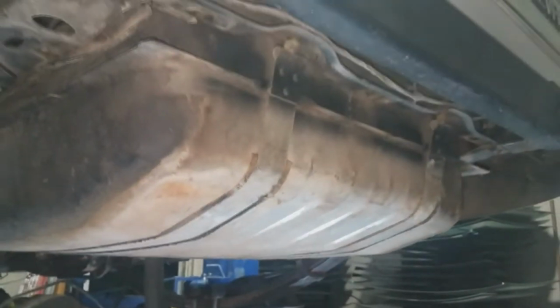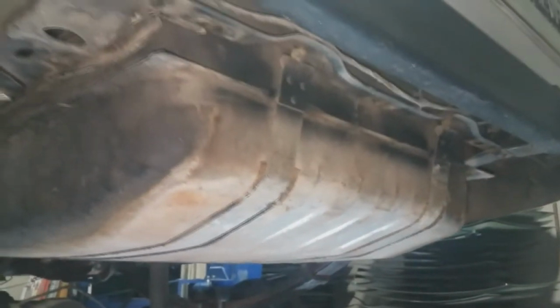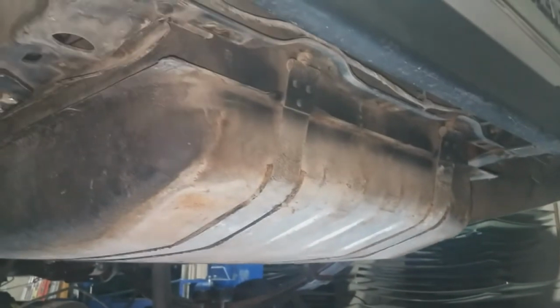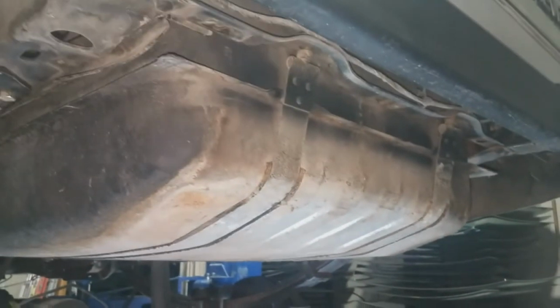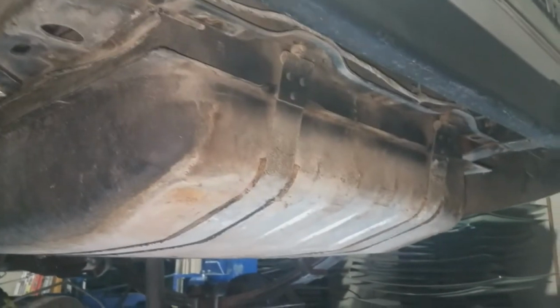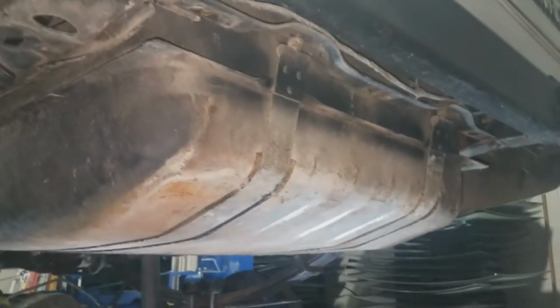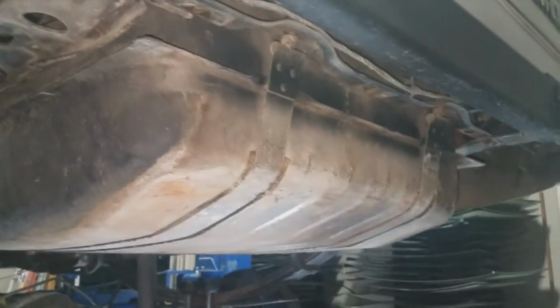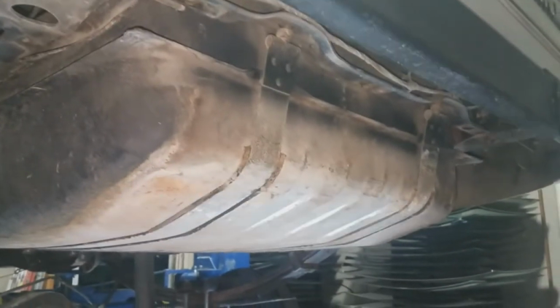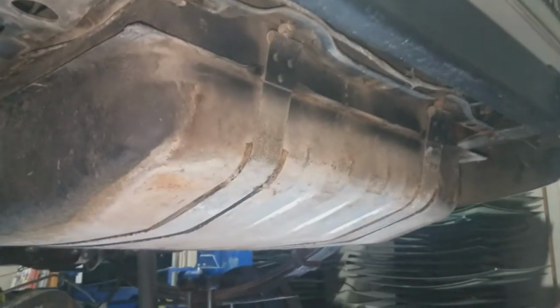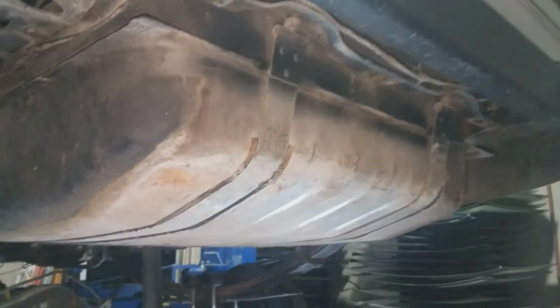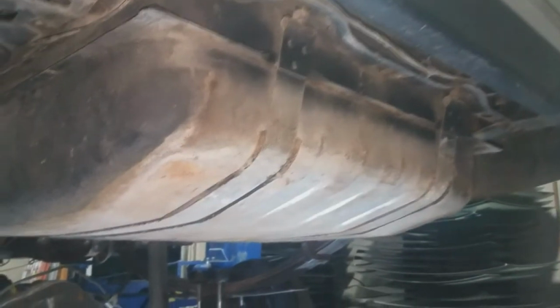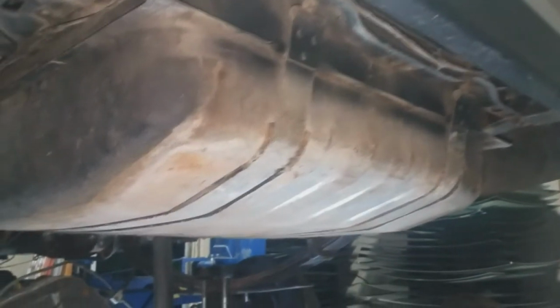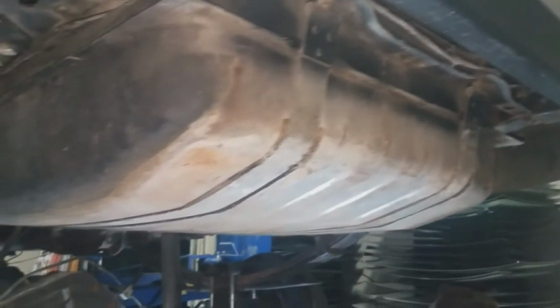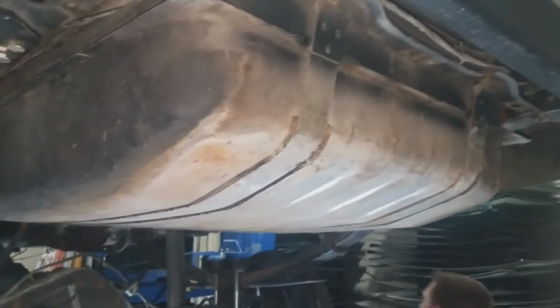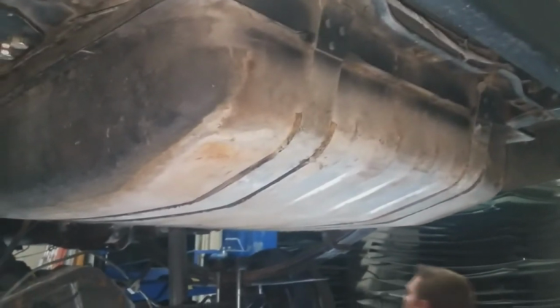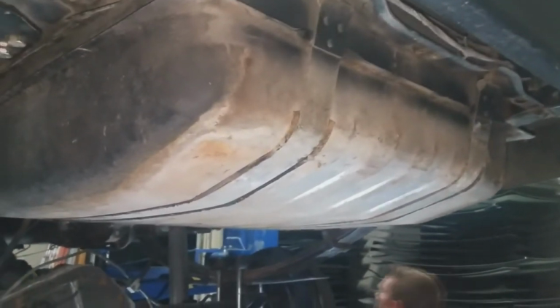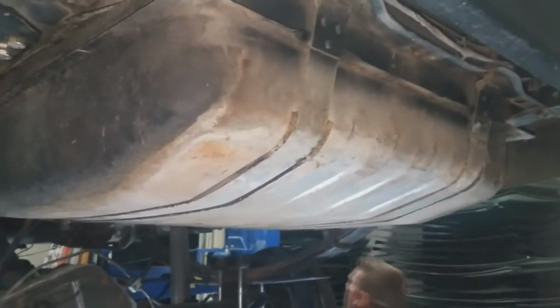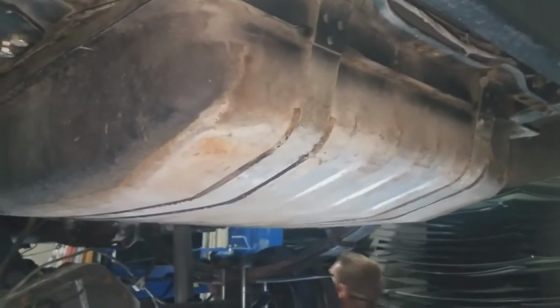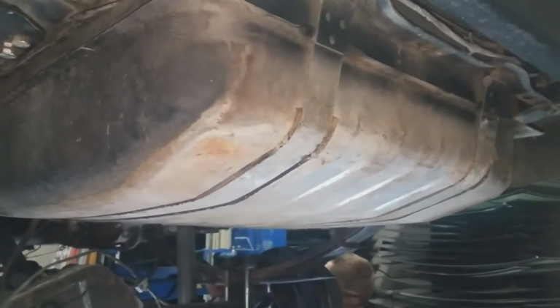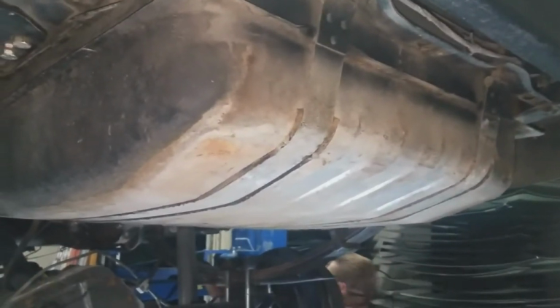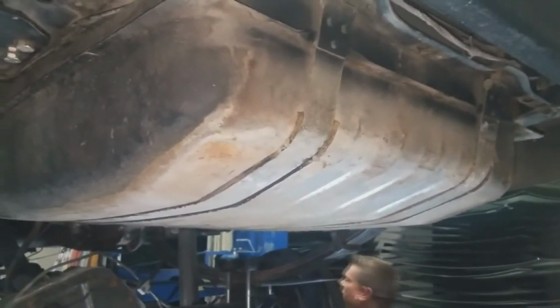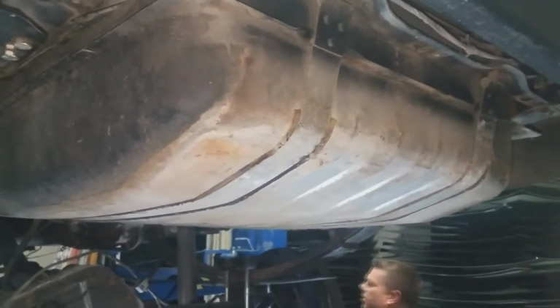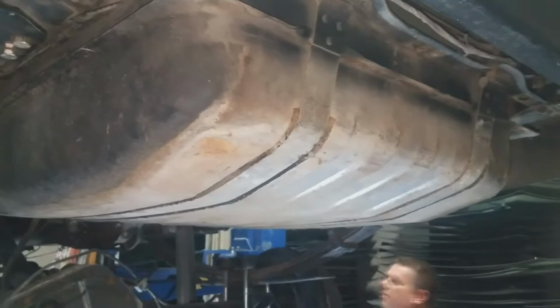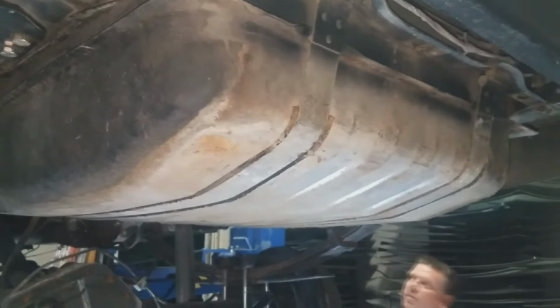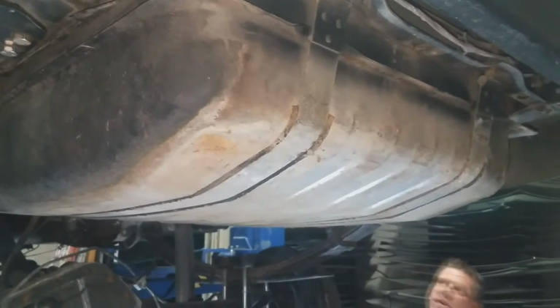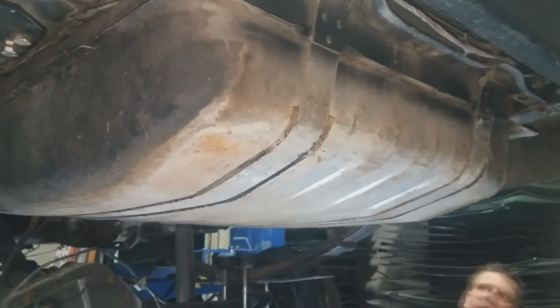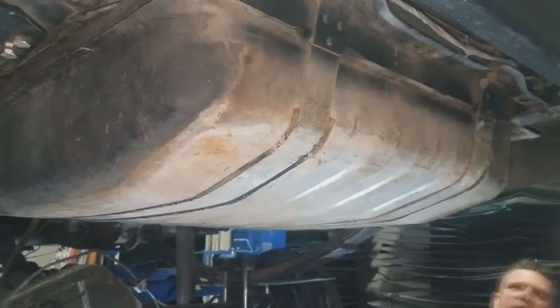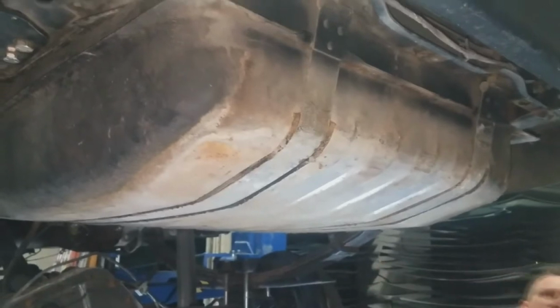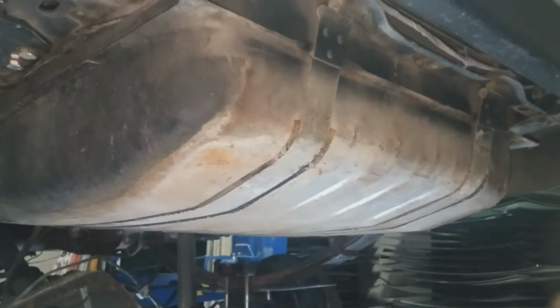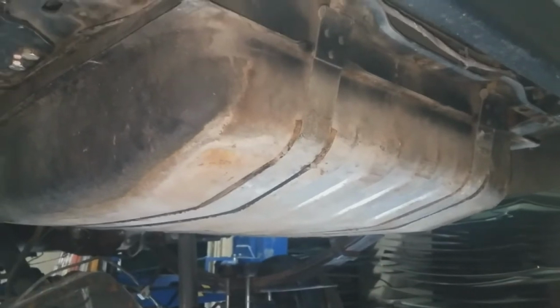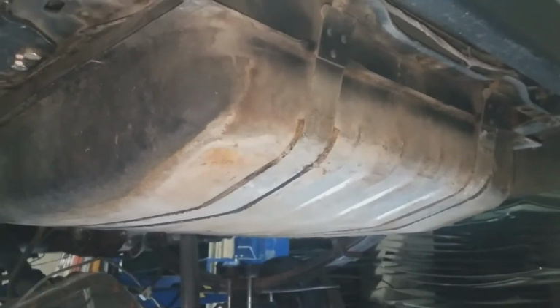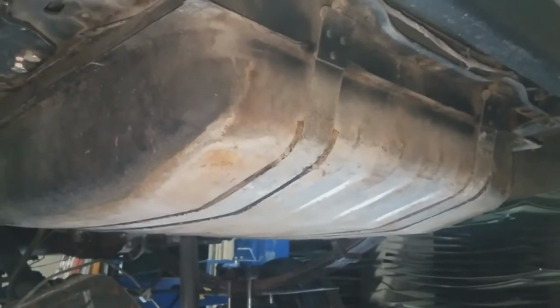I'm thinking this is the 30 — what is it, 31? 31 gallon. That's what I think it is.